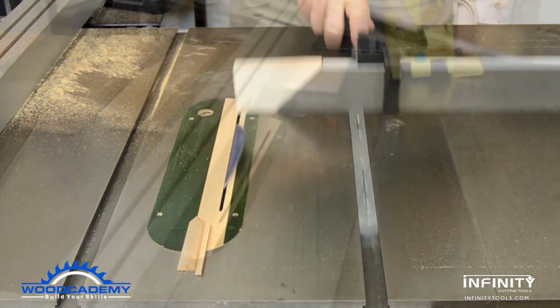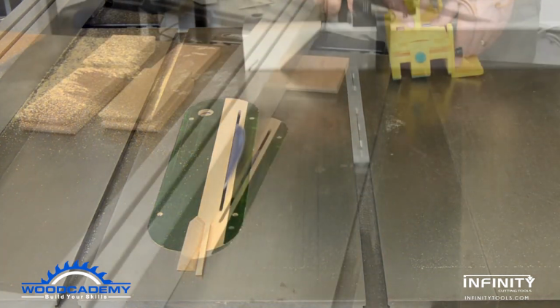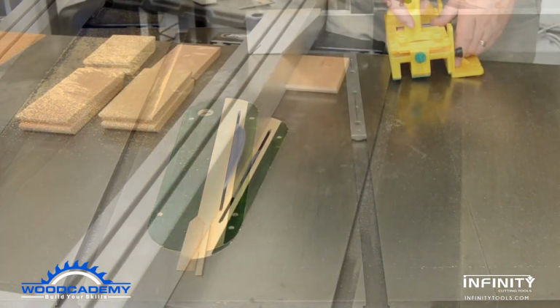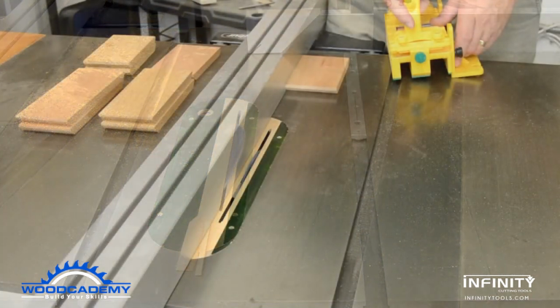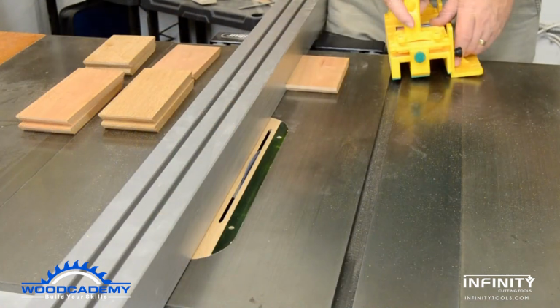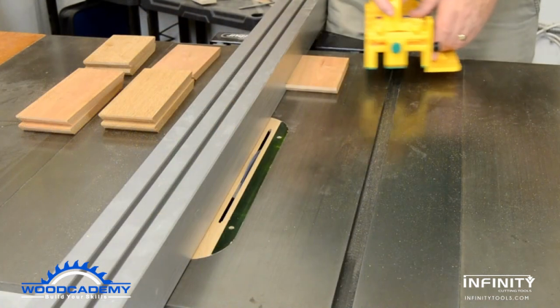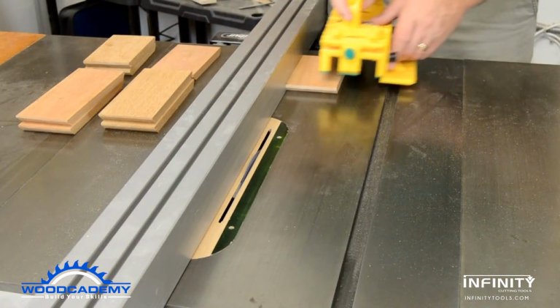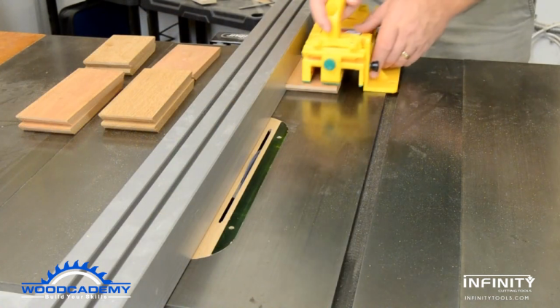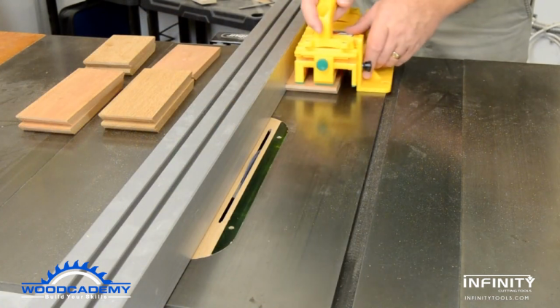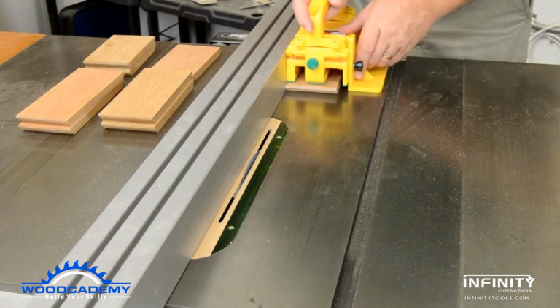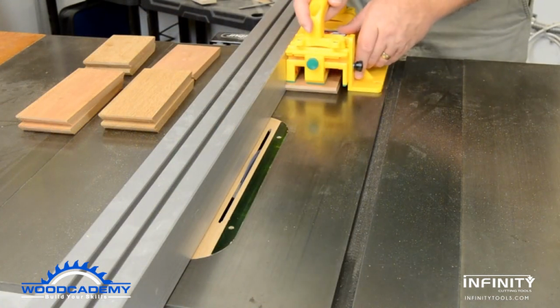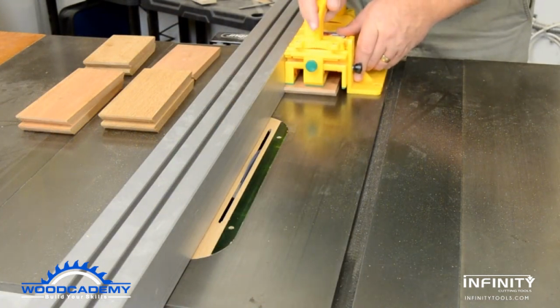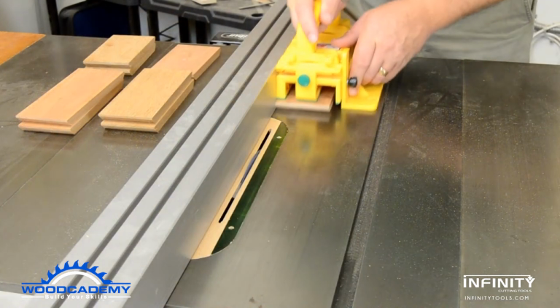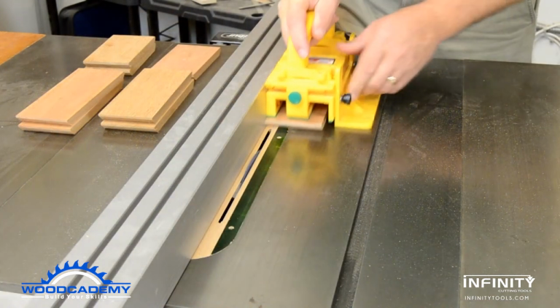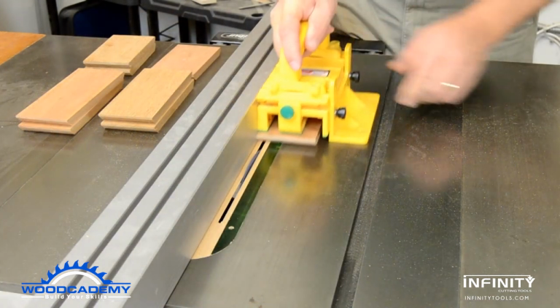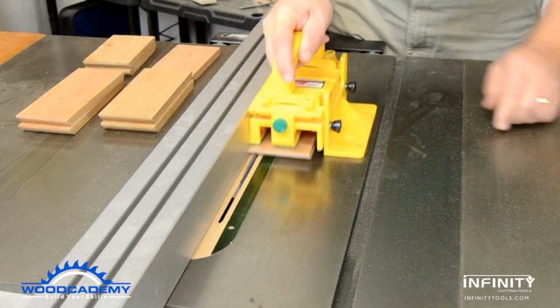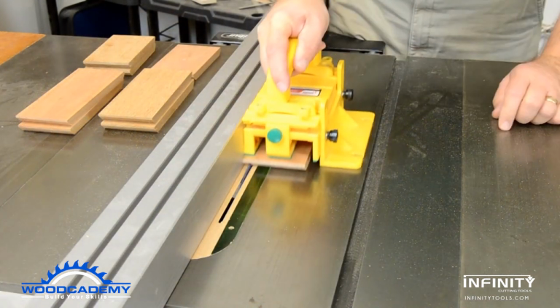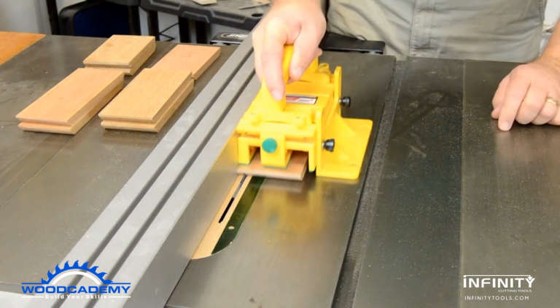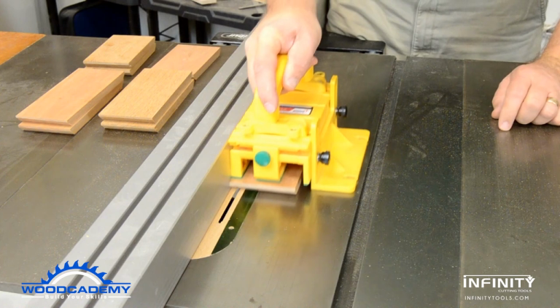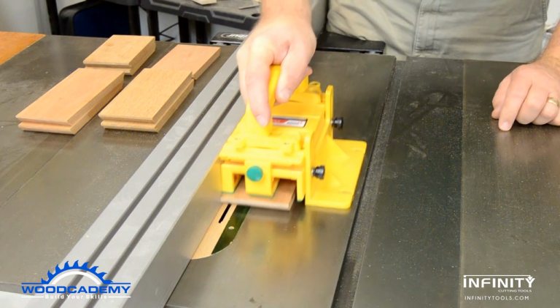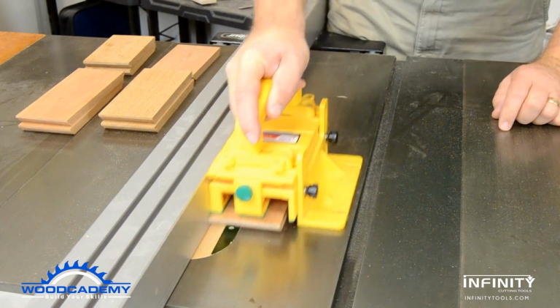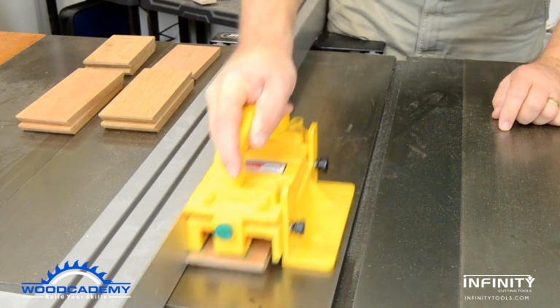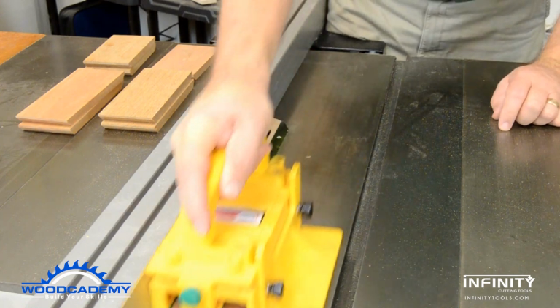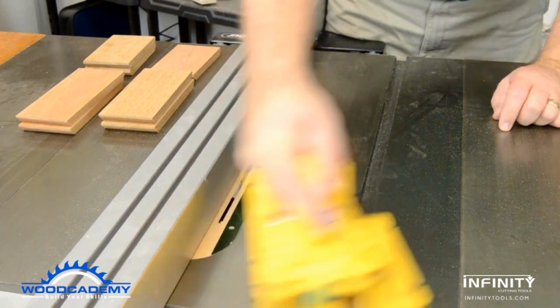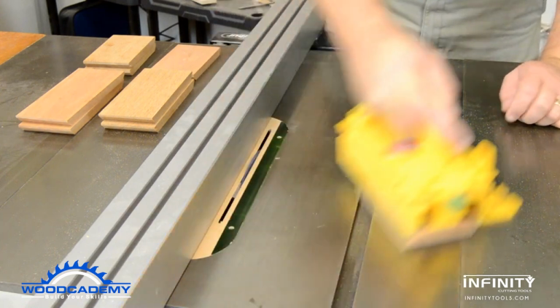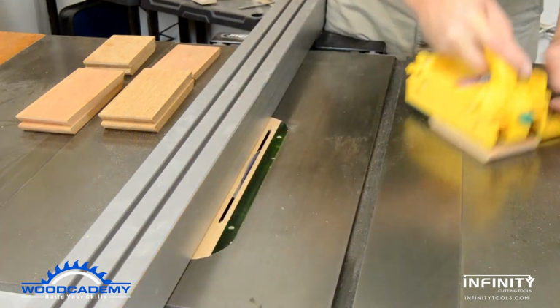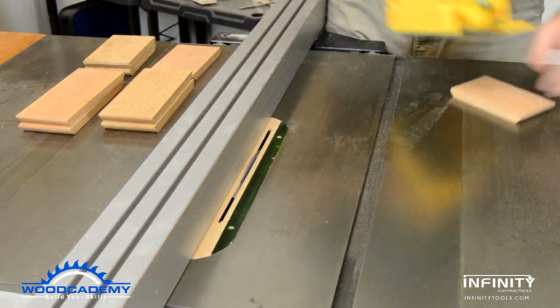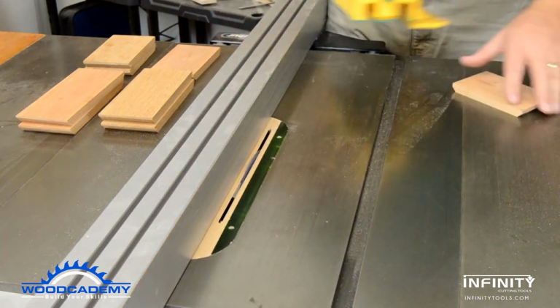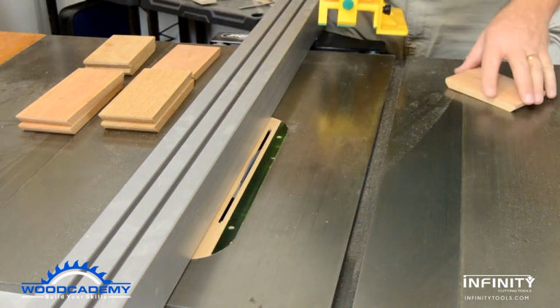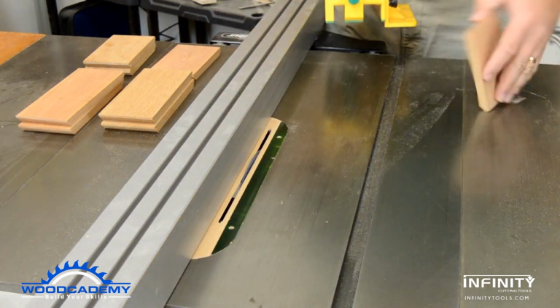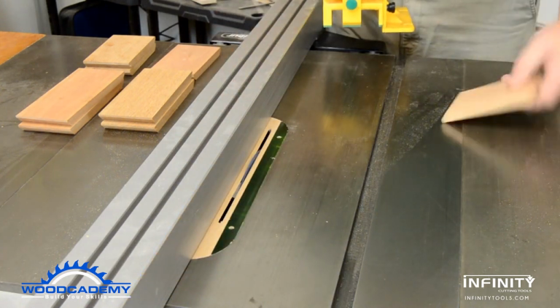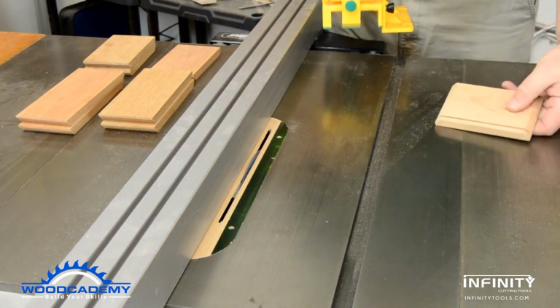Before leaving the table saw, the parts are grooved to accept the base and lid as needed.